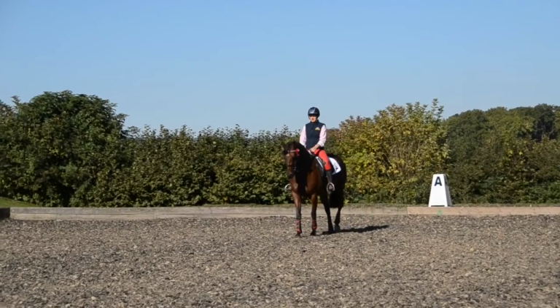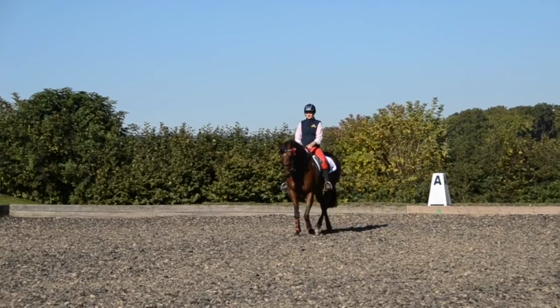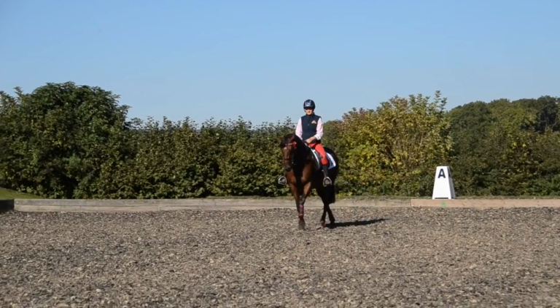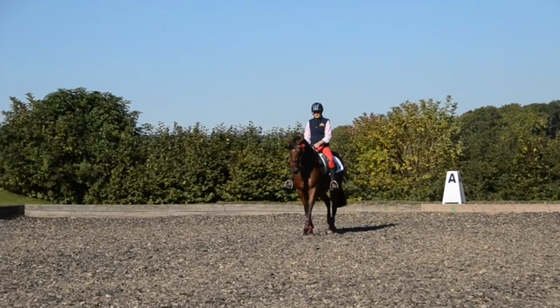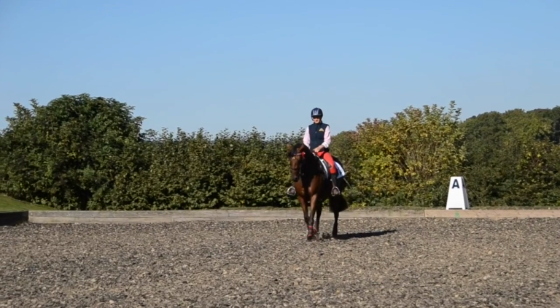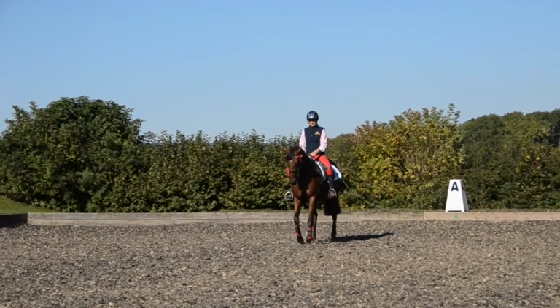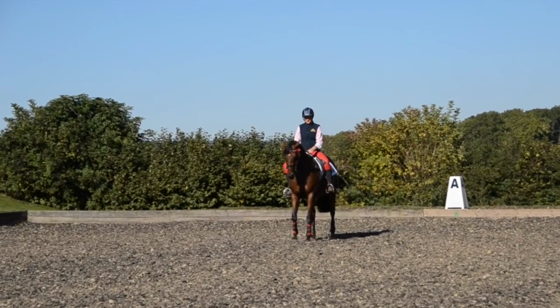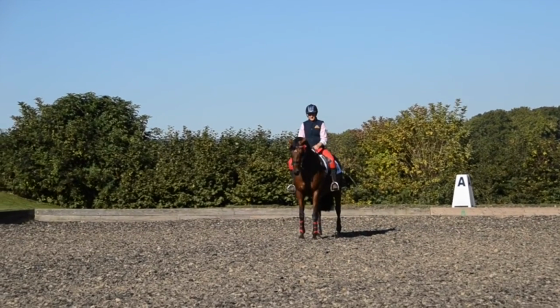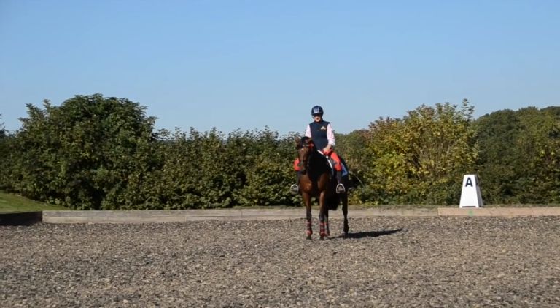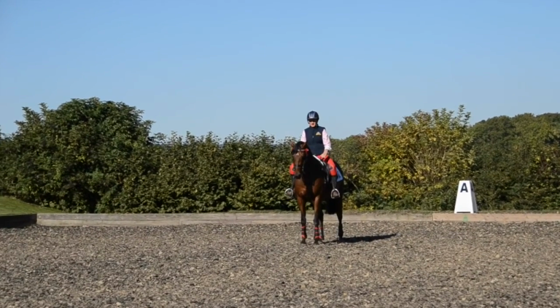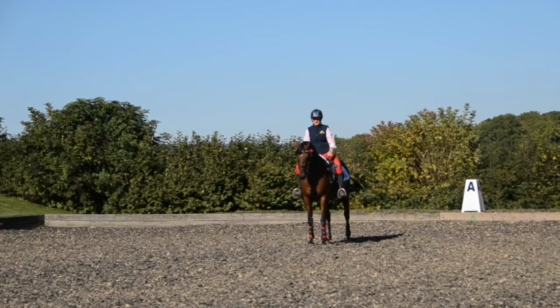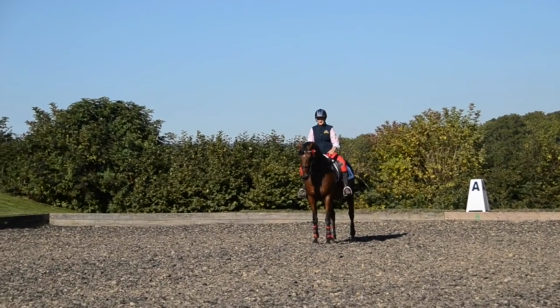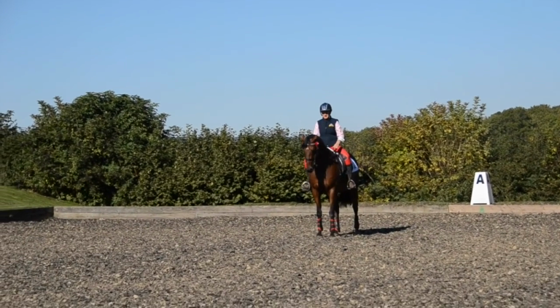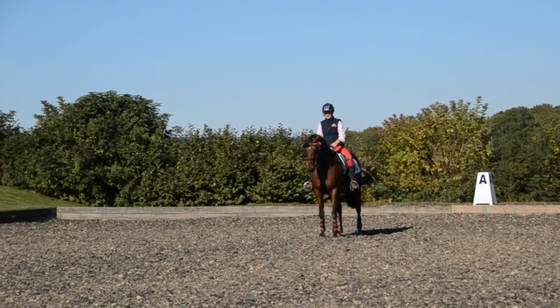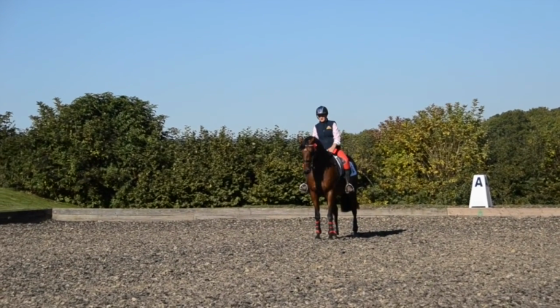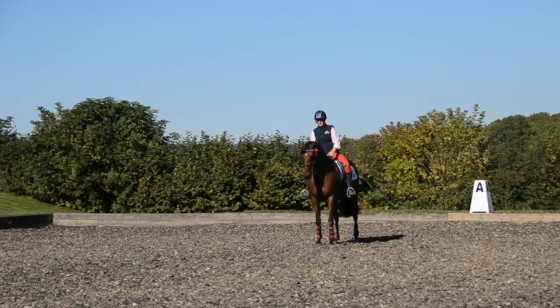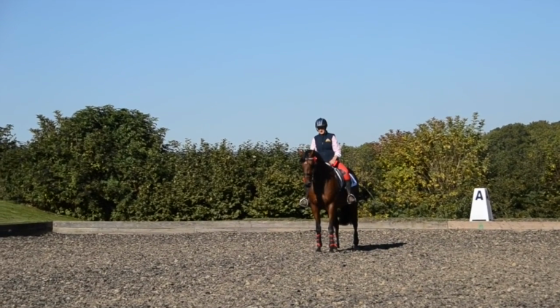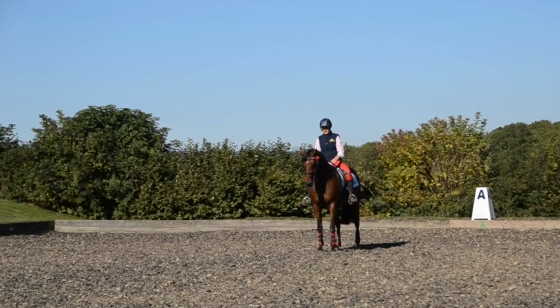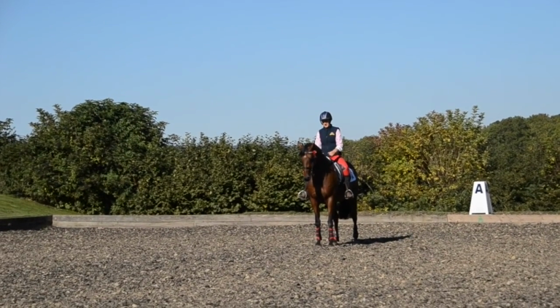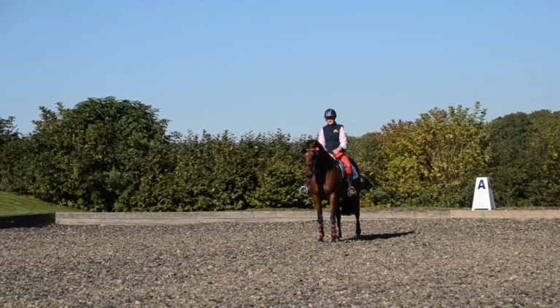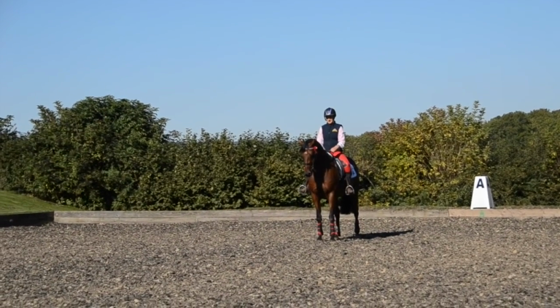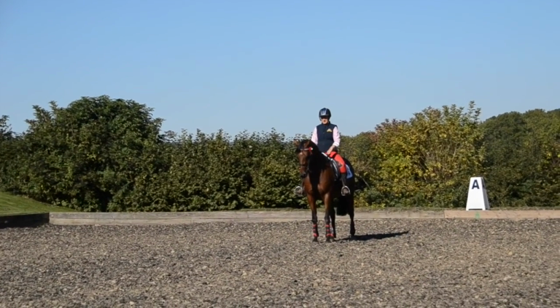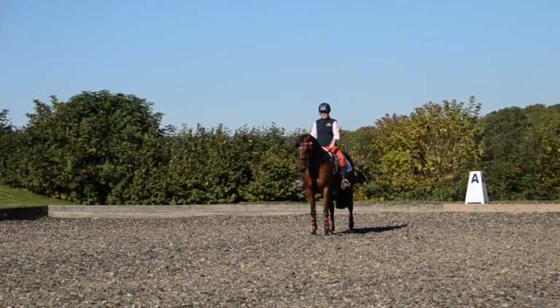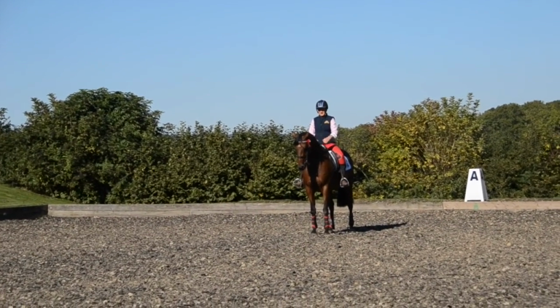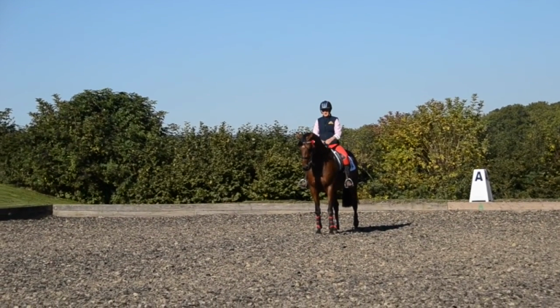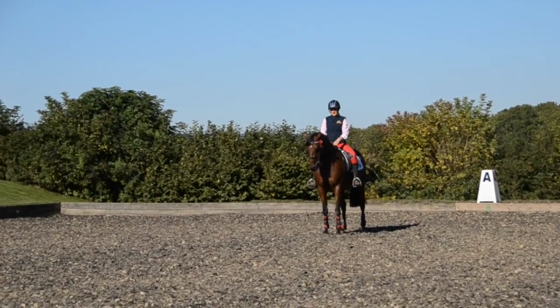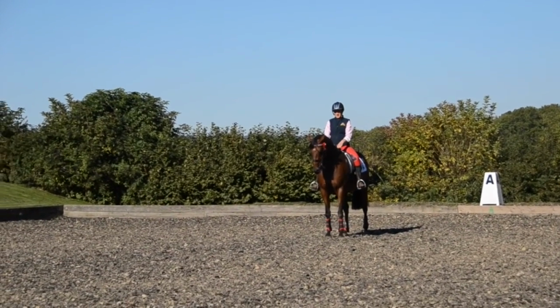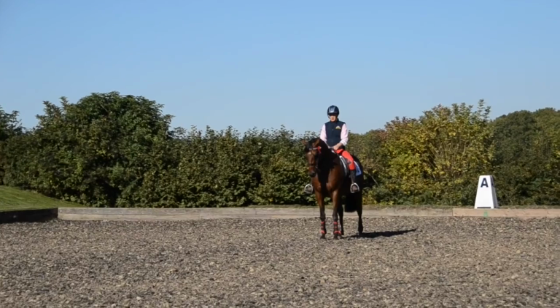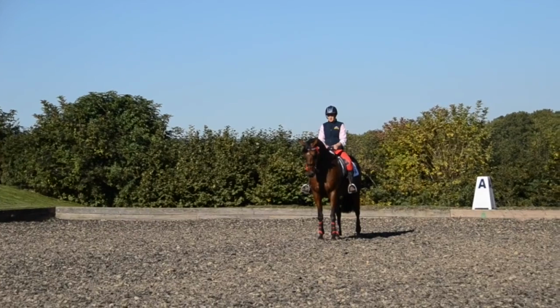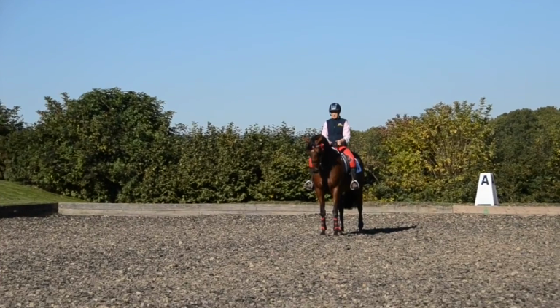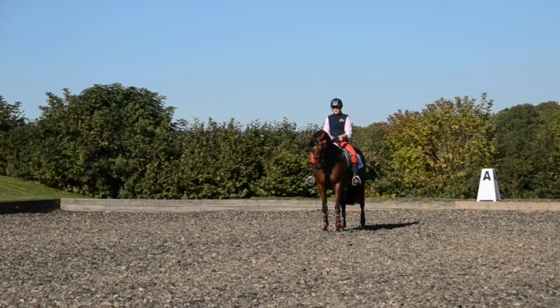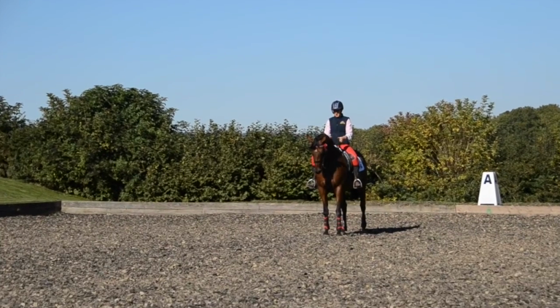Stand and halt there. So this would be like the halt for a judge.